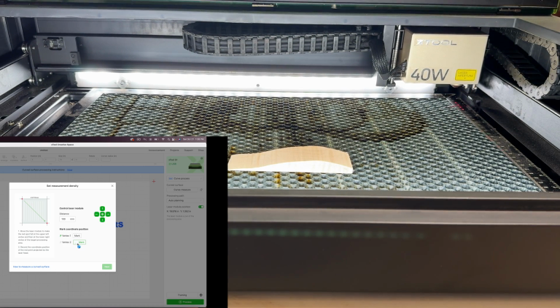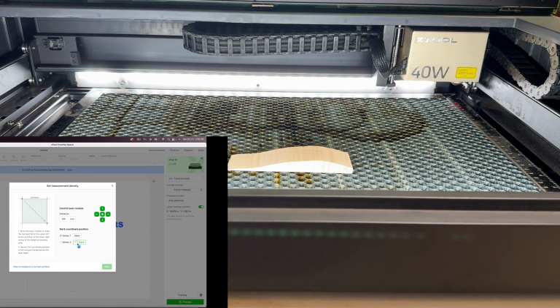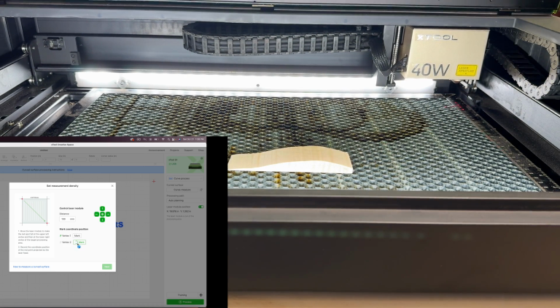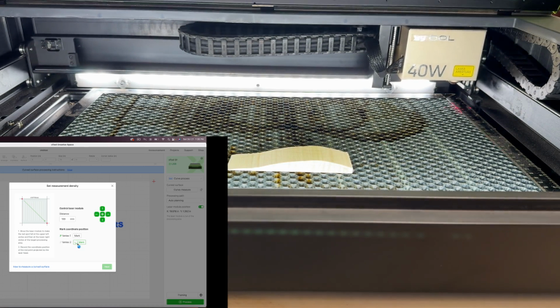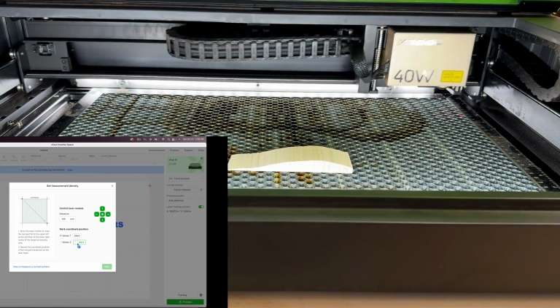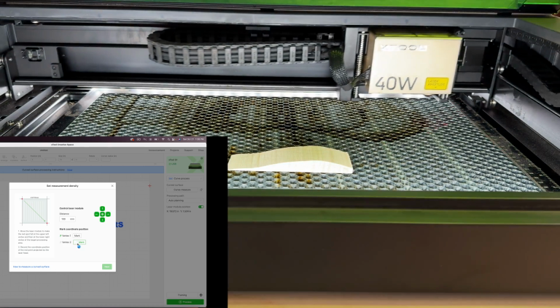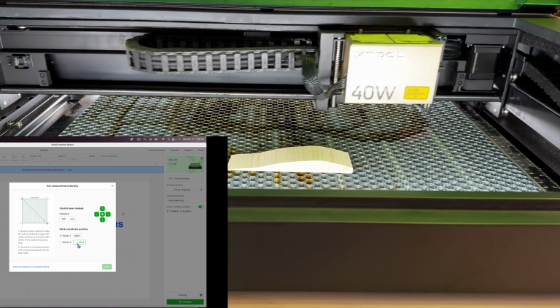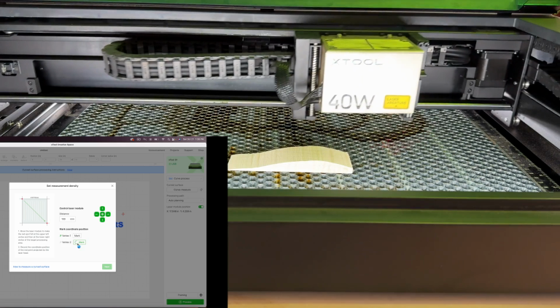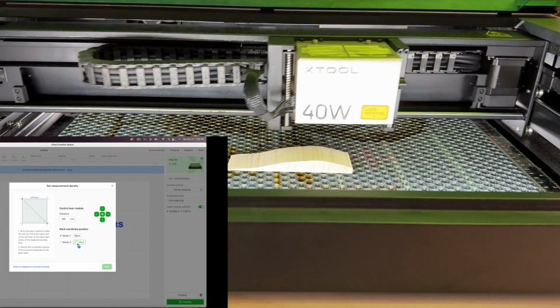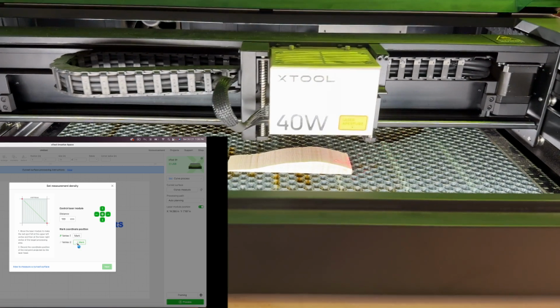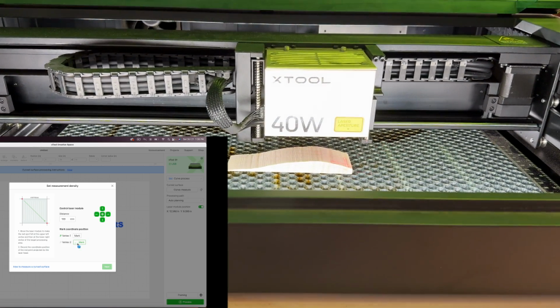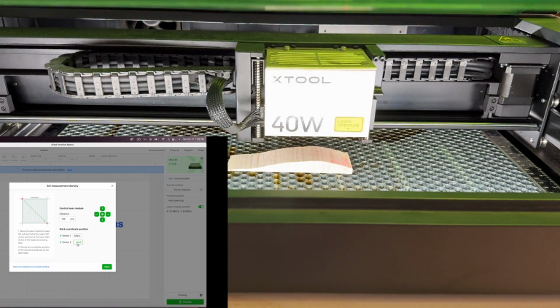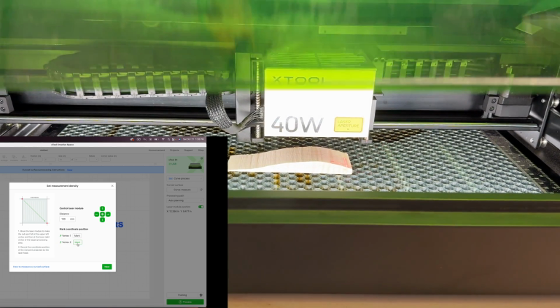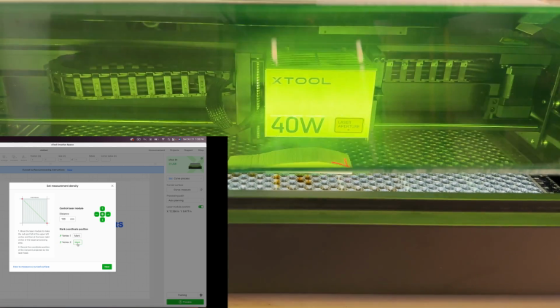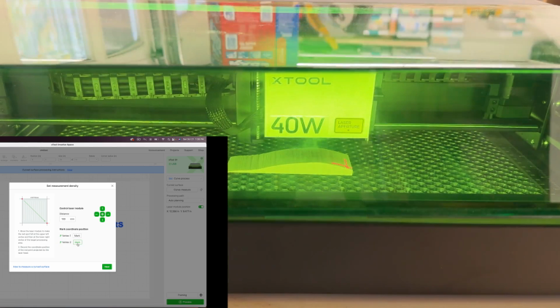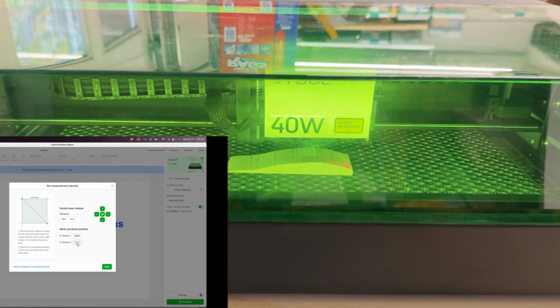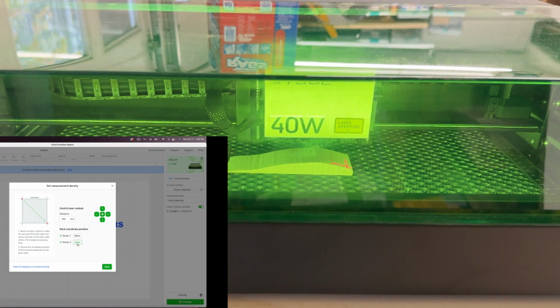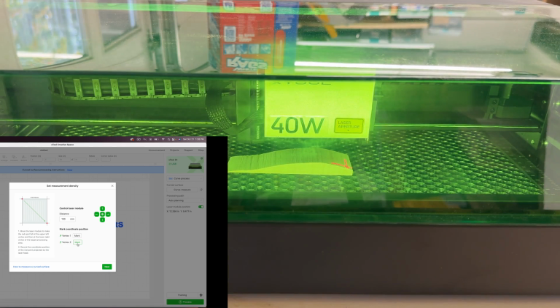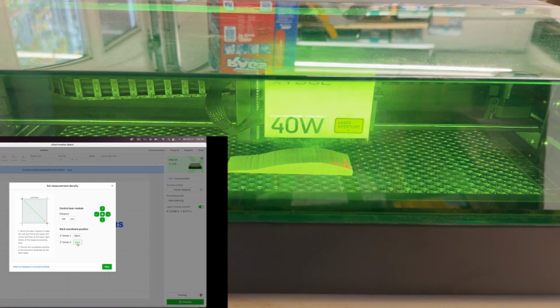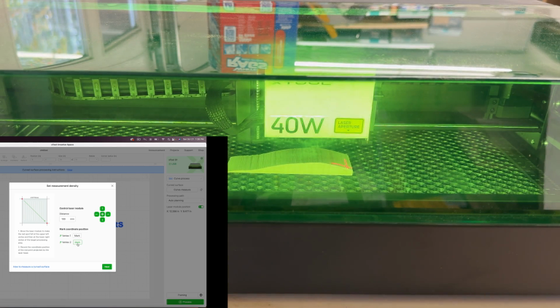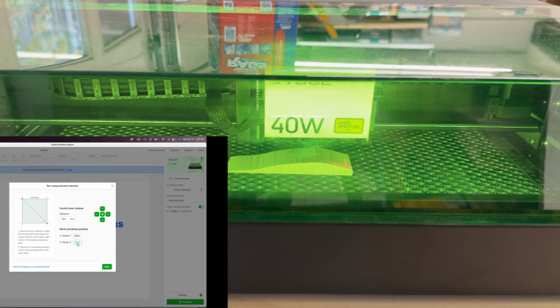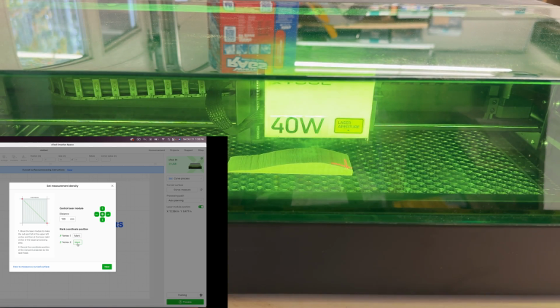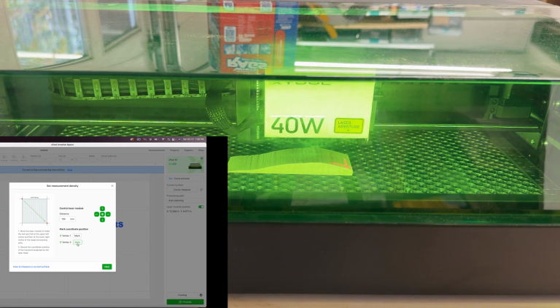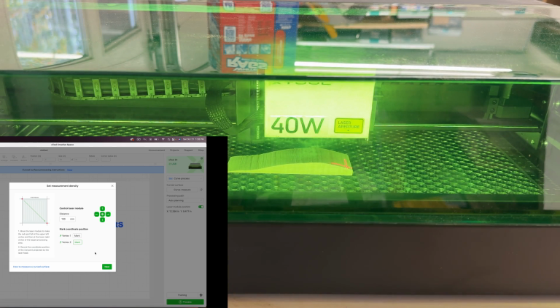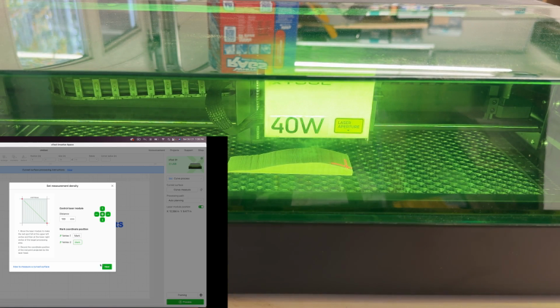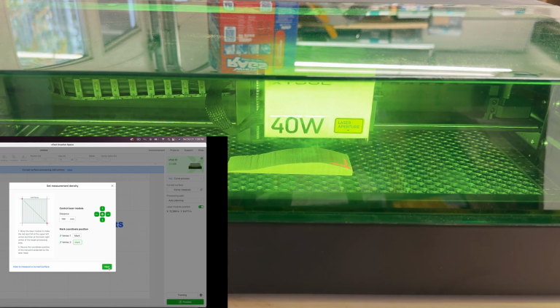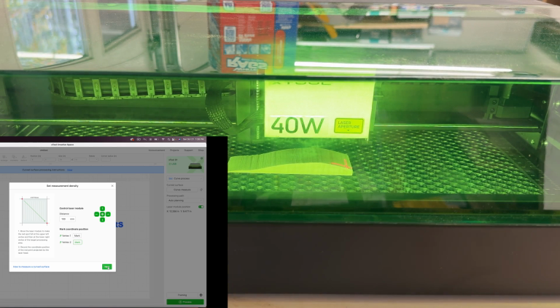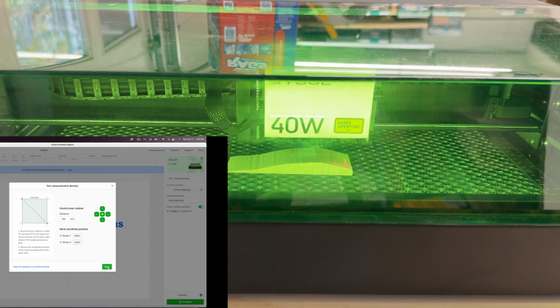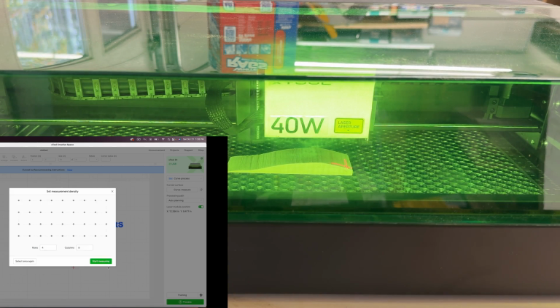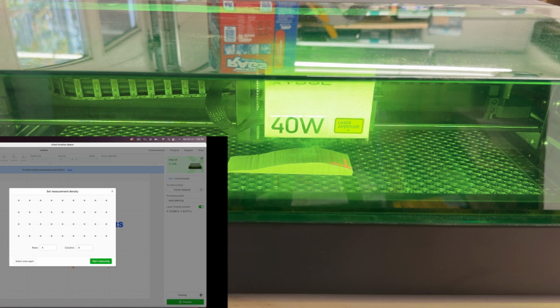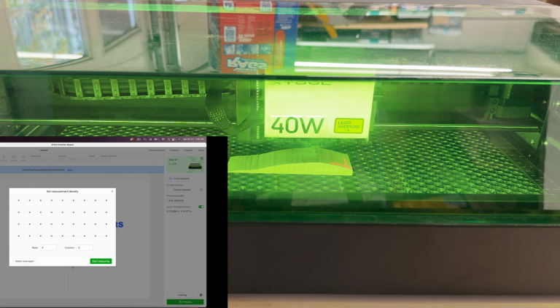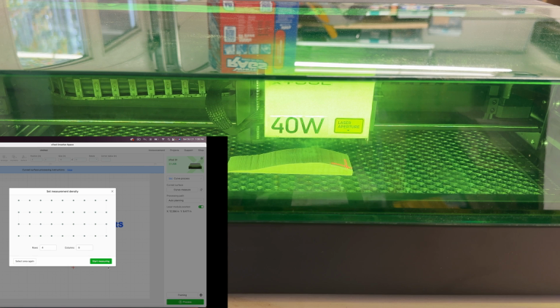Then I'll move my laser crosshair to the right bottom corner and click 'mark.' Now I will close the lid and then say 'next.'